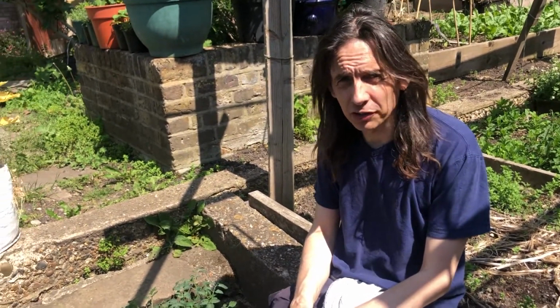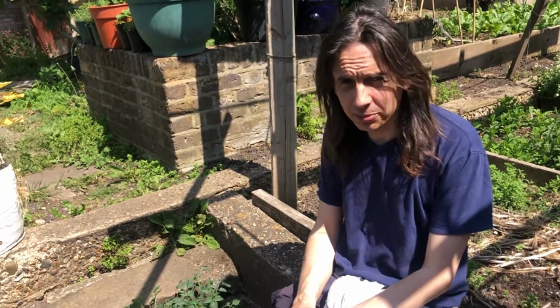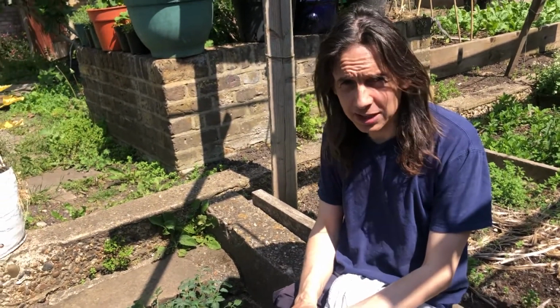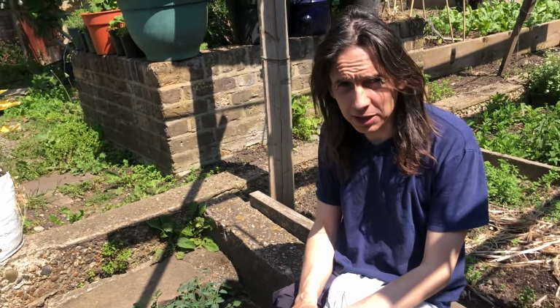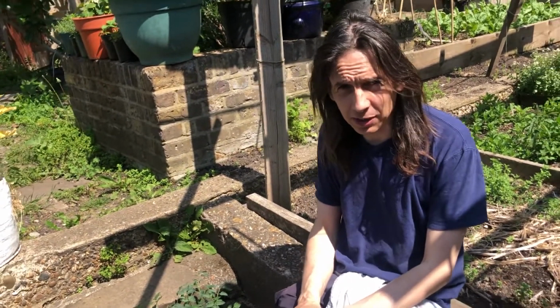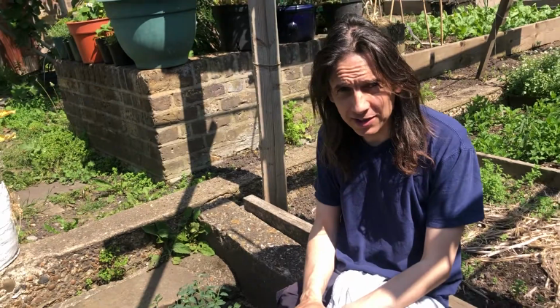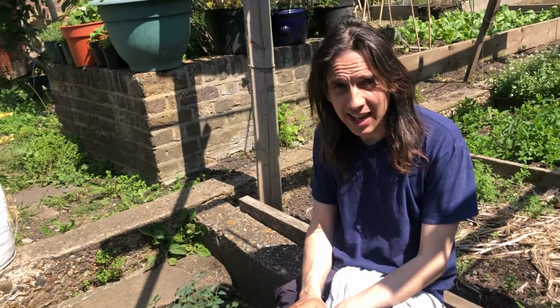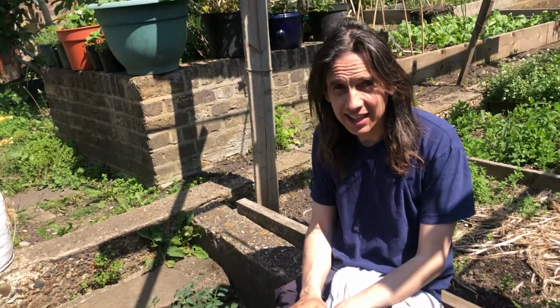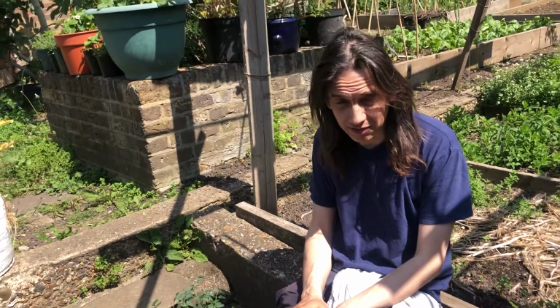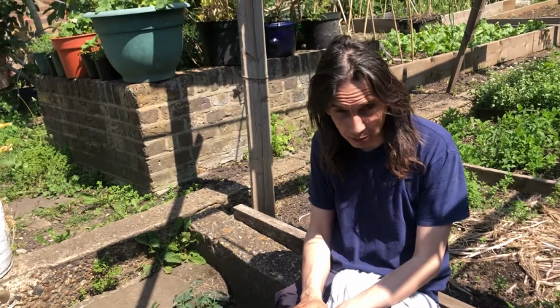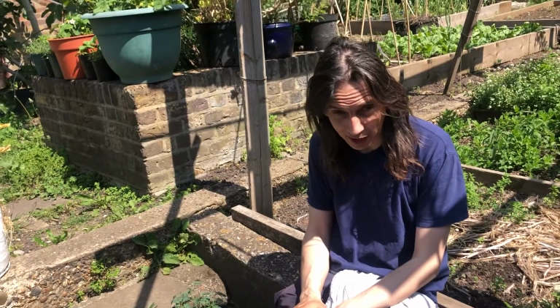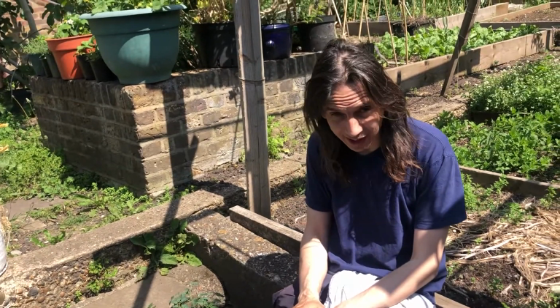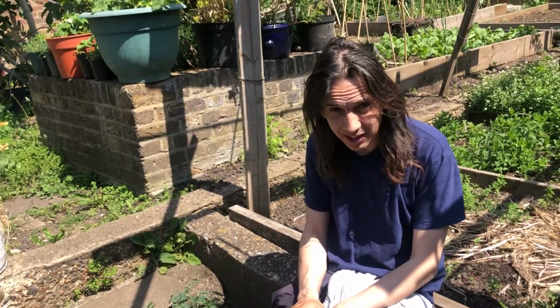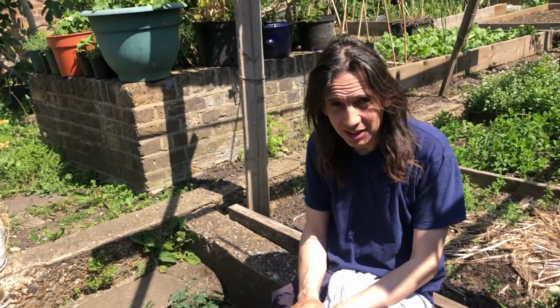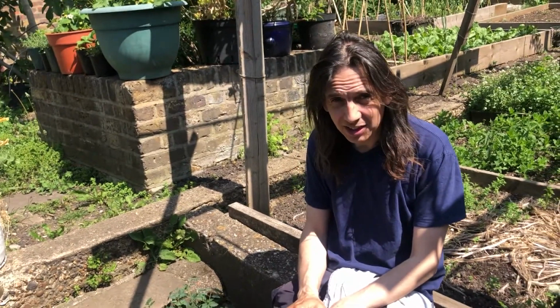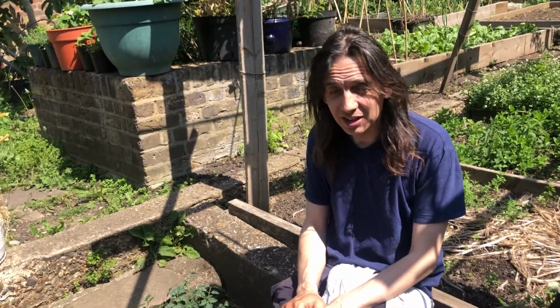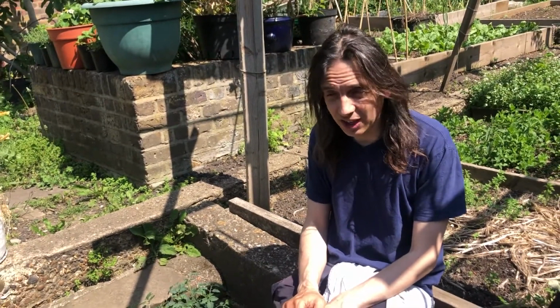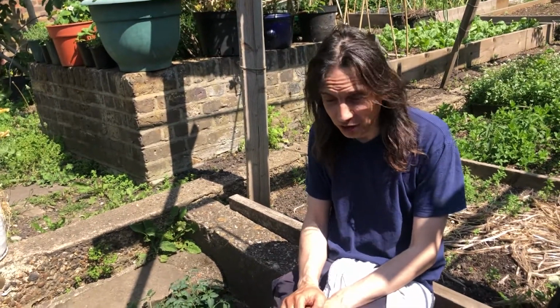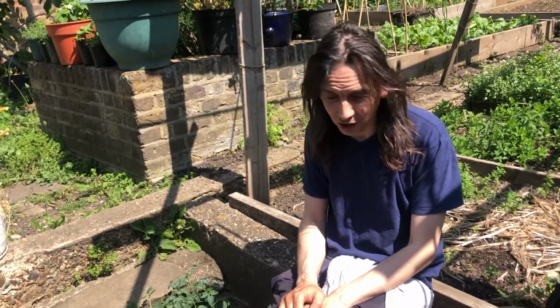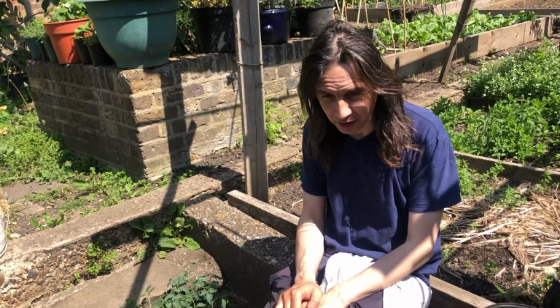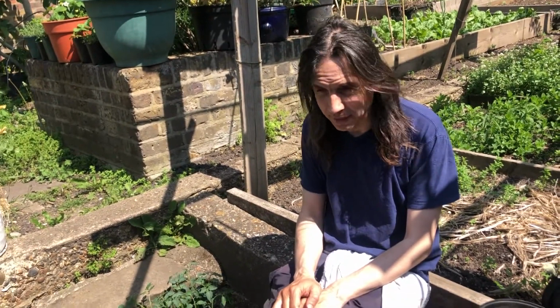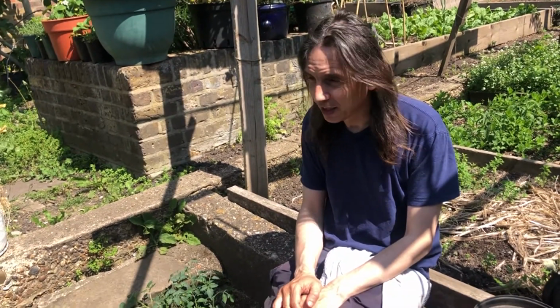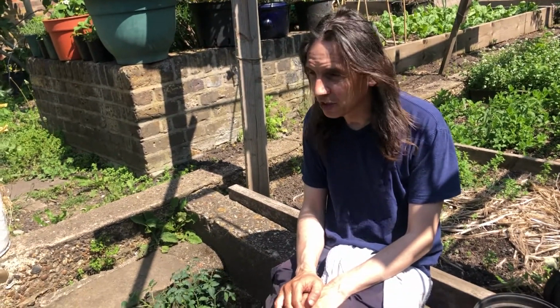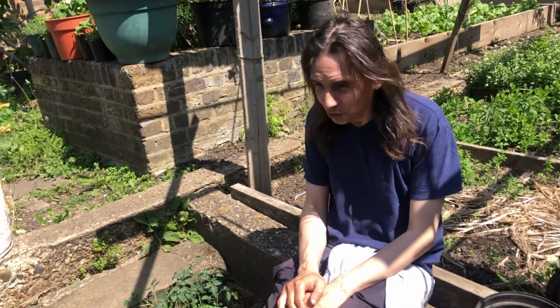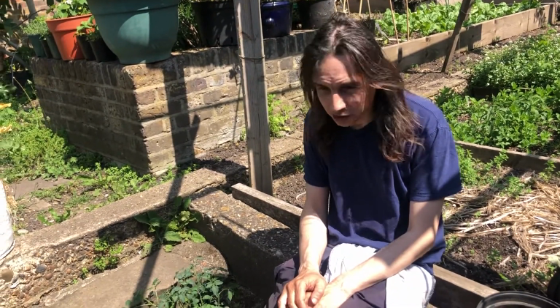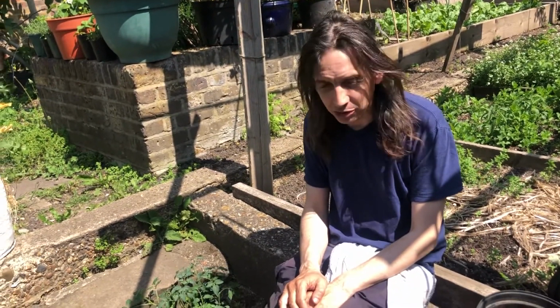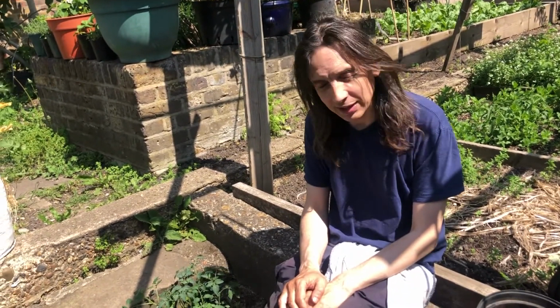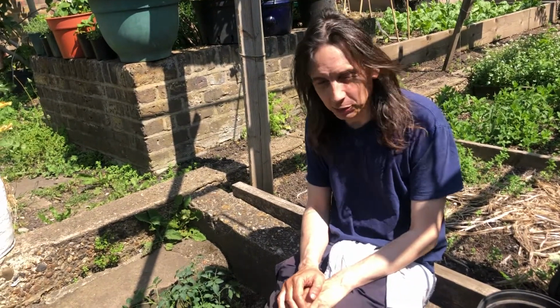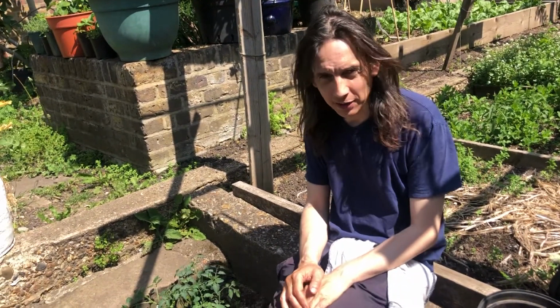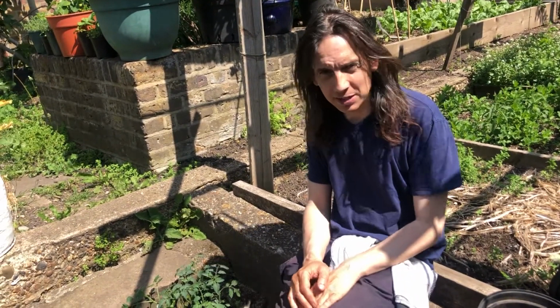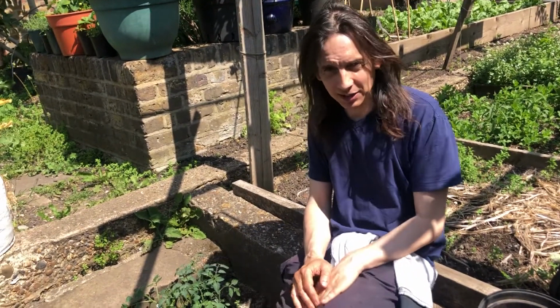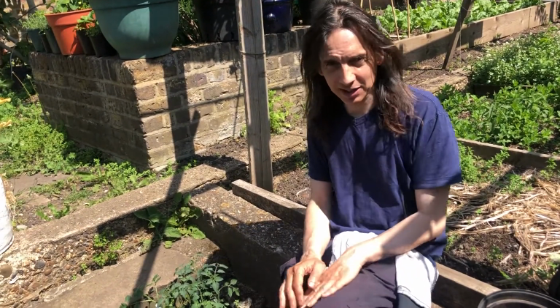If you've got too many tomato plants, give them away. Don't hog them. All you're going to do otherwise is end up with wasted tomatoes.